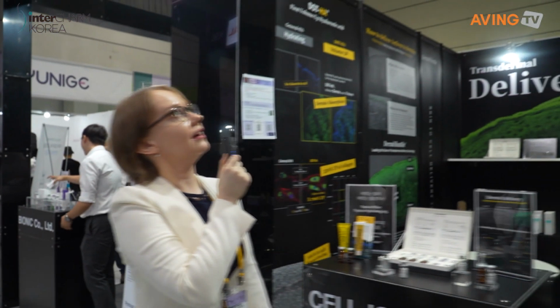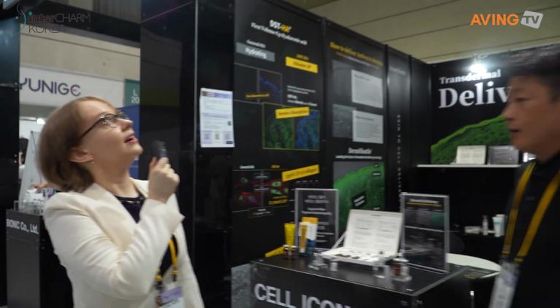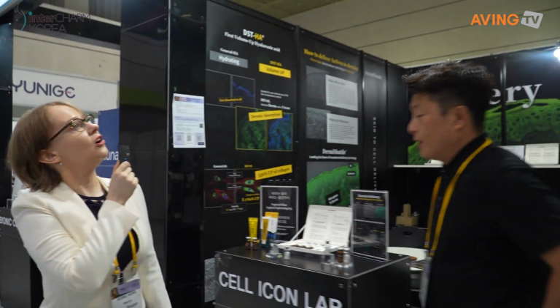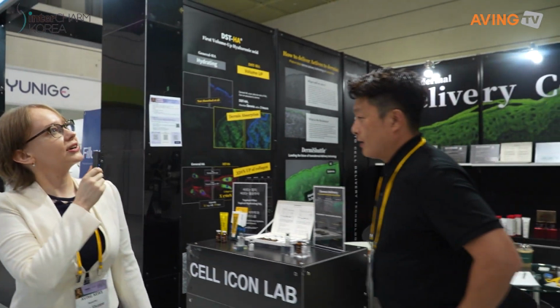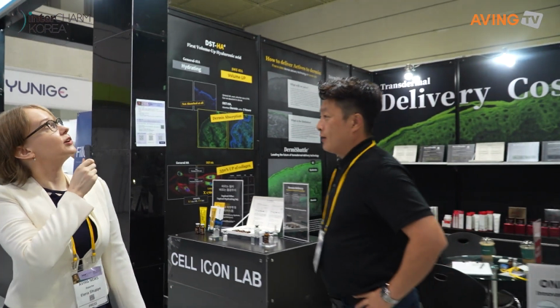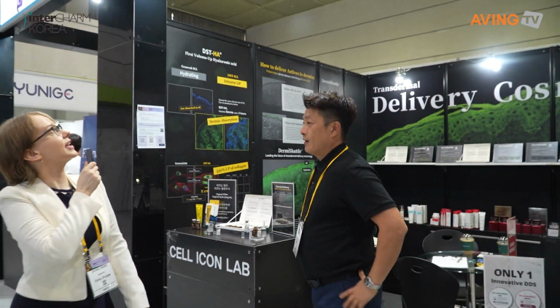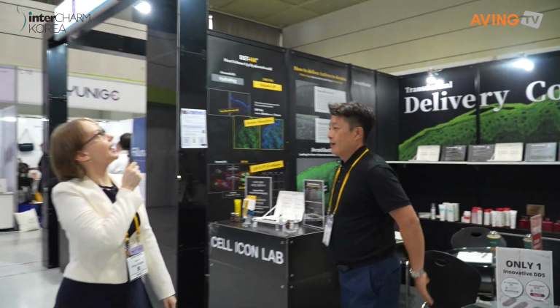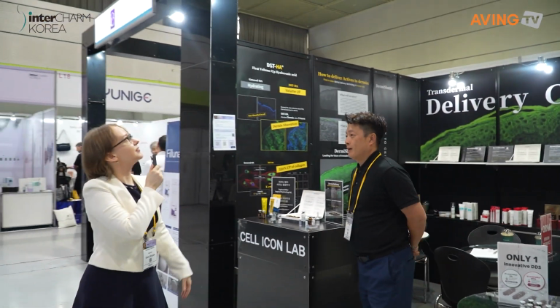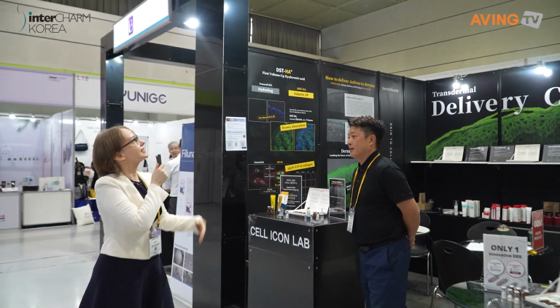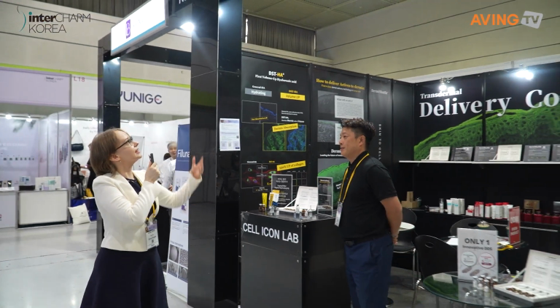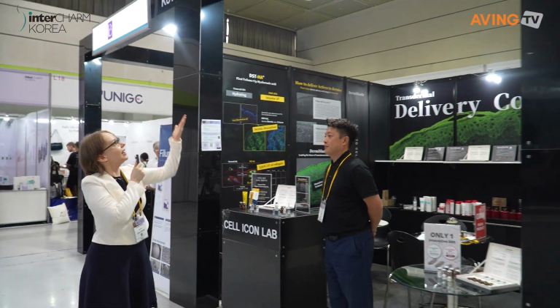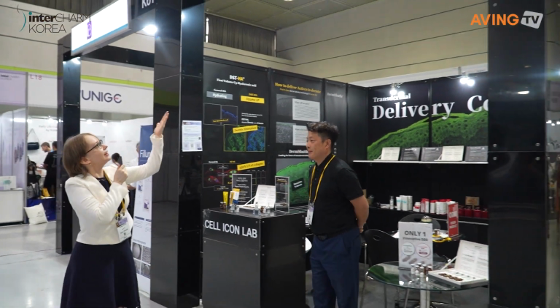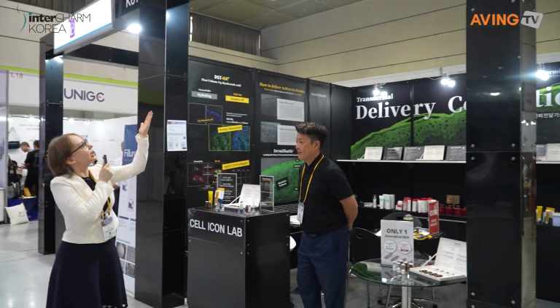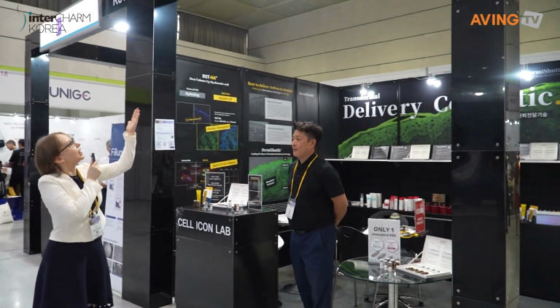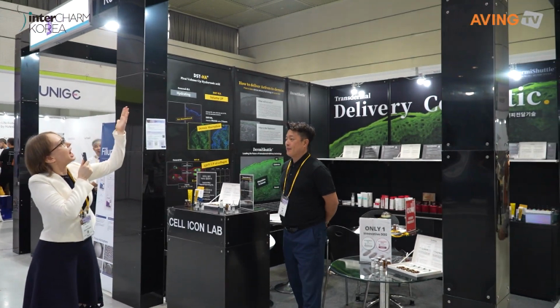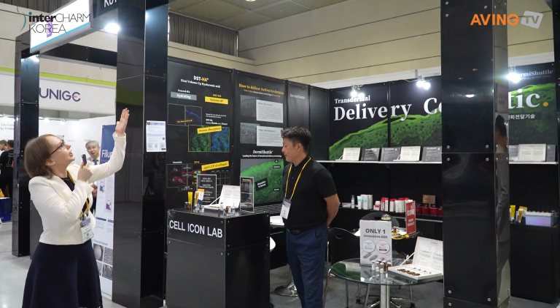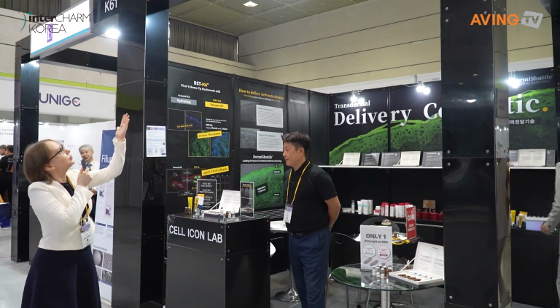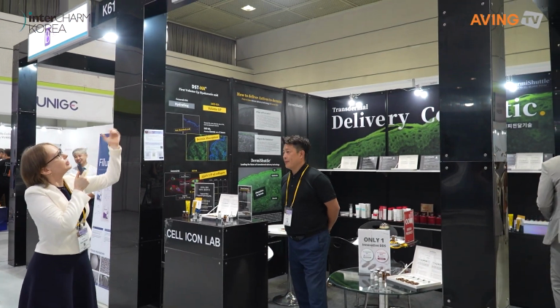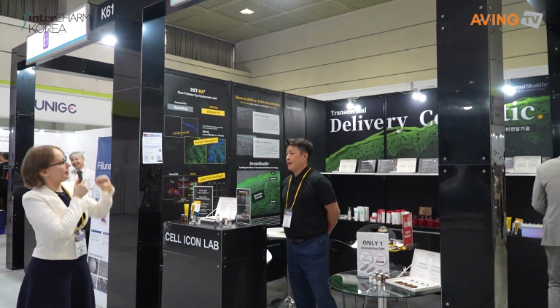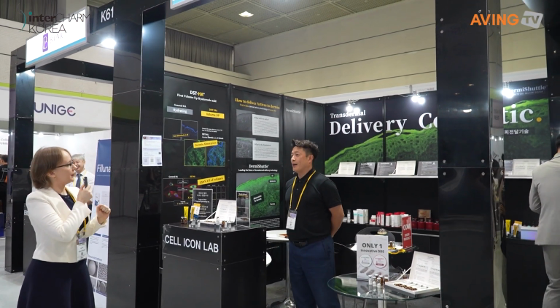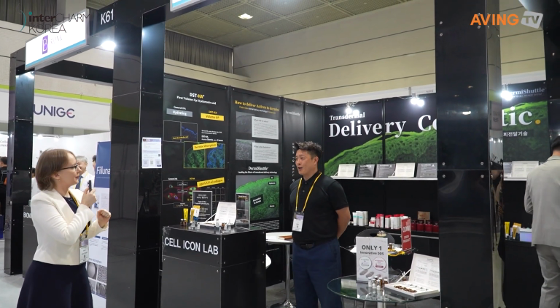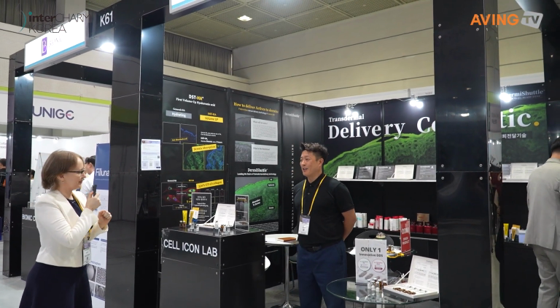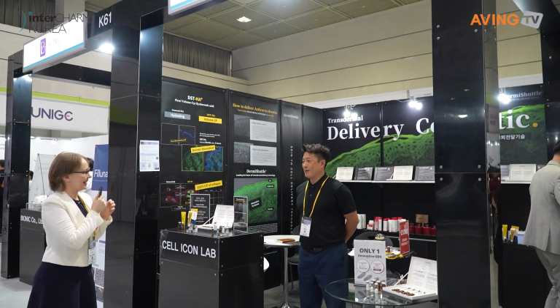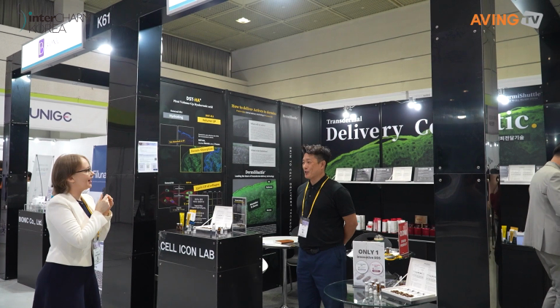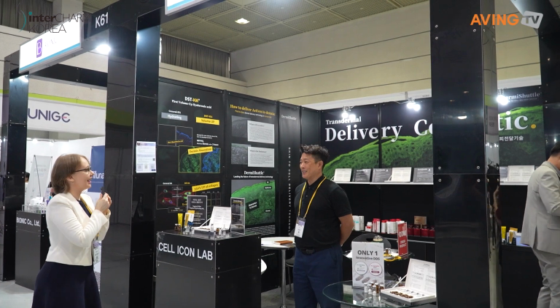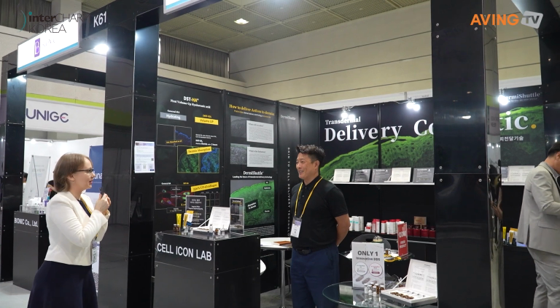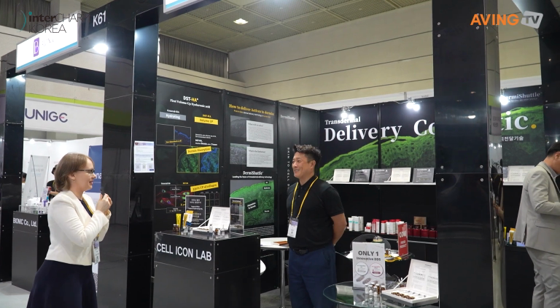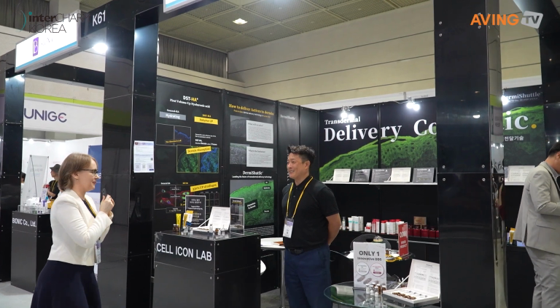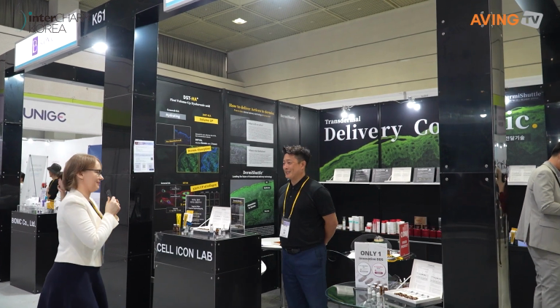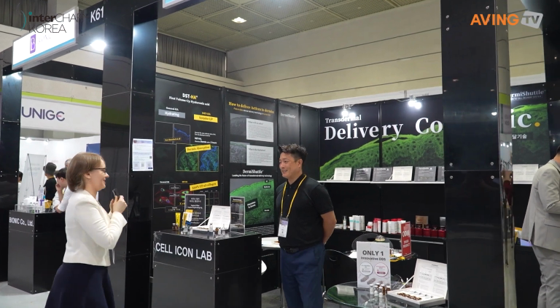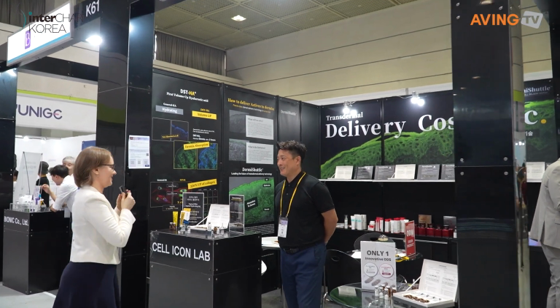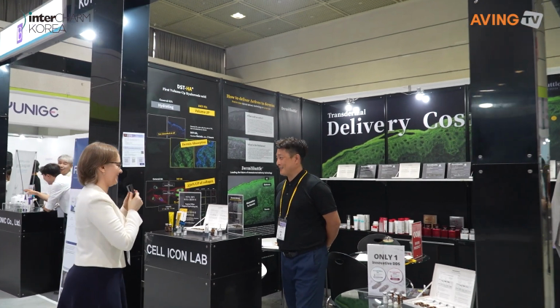Over here we have Cell Icon Lab. My mistake, sorry — it's Cell Icon Lab.